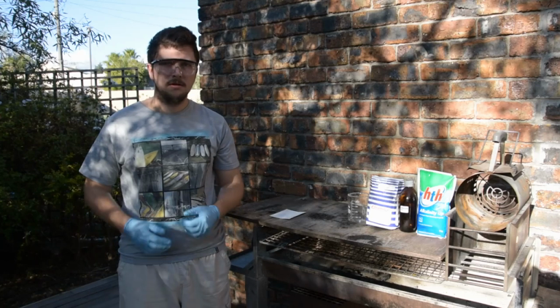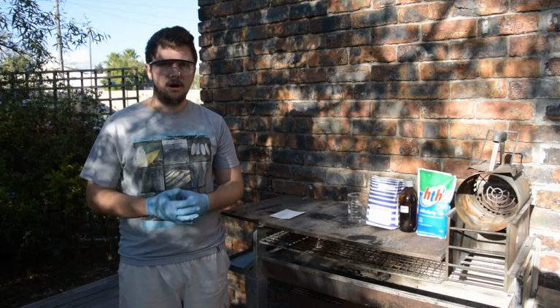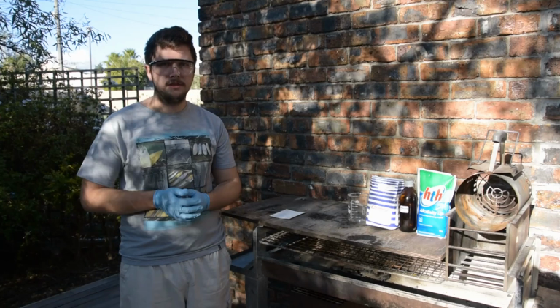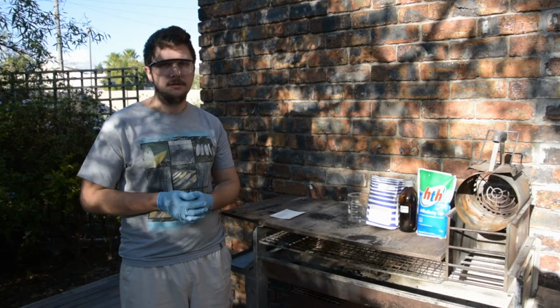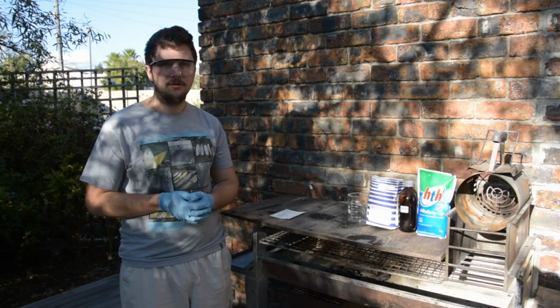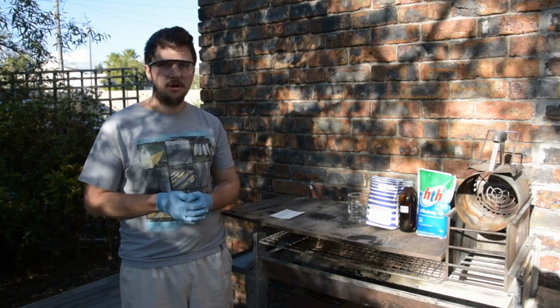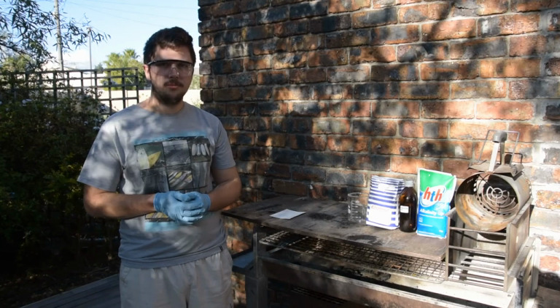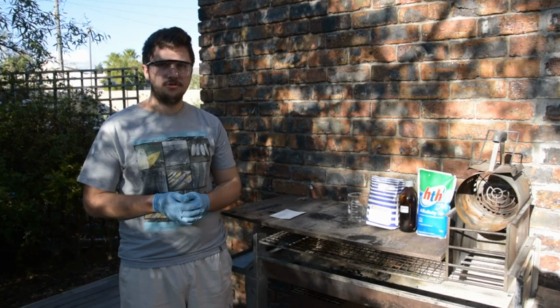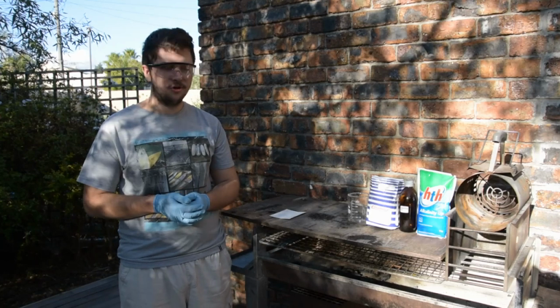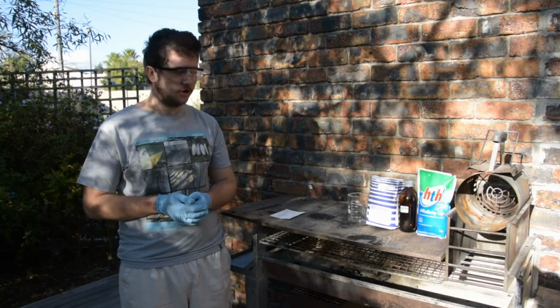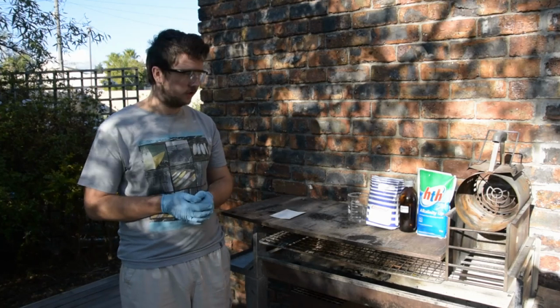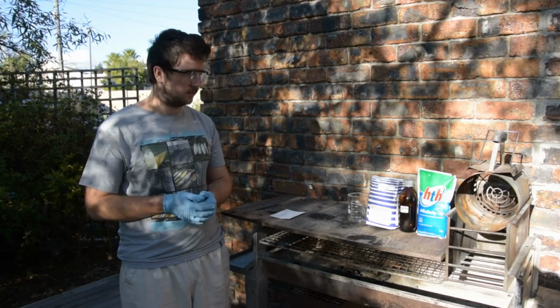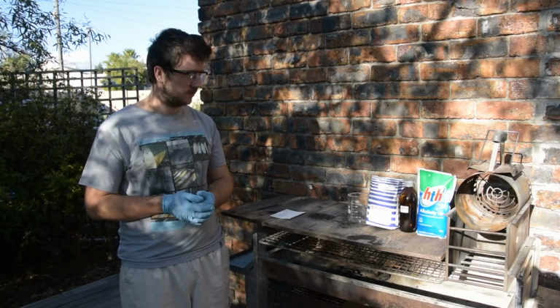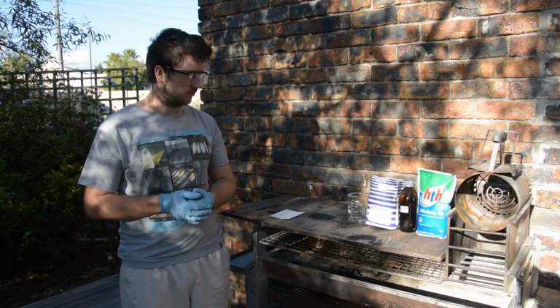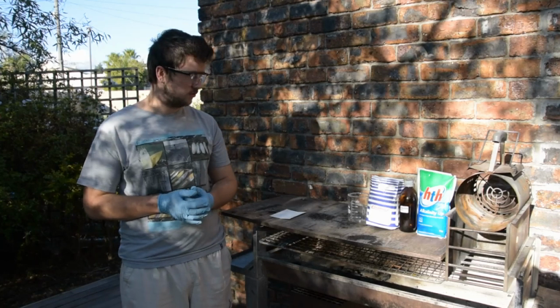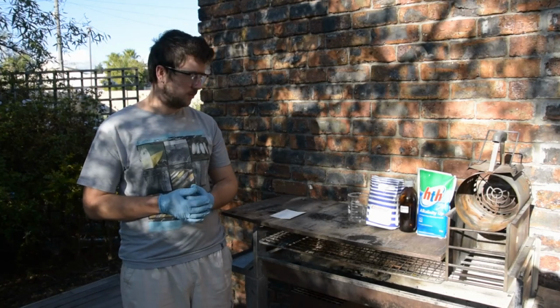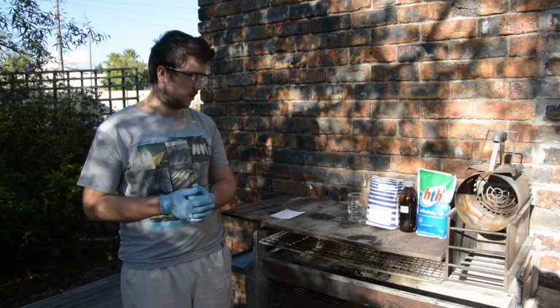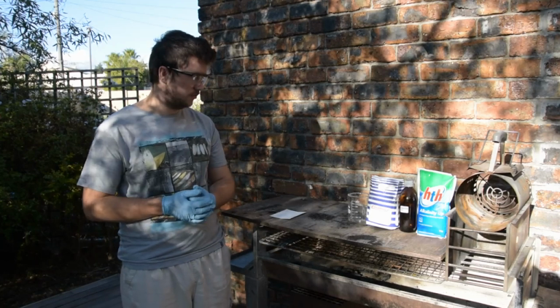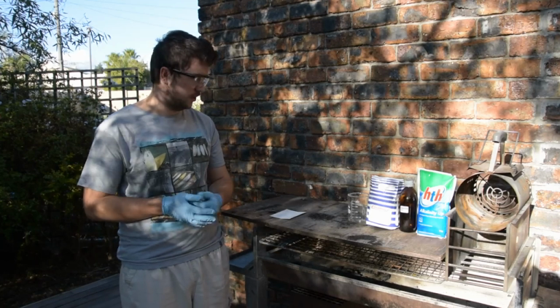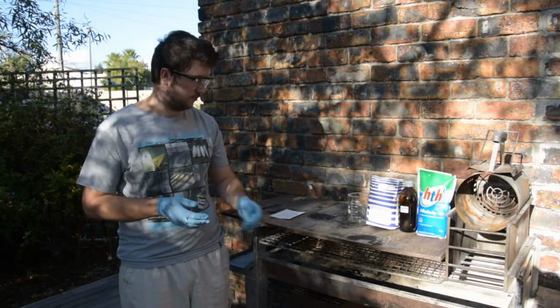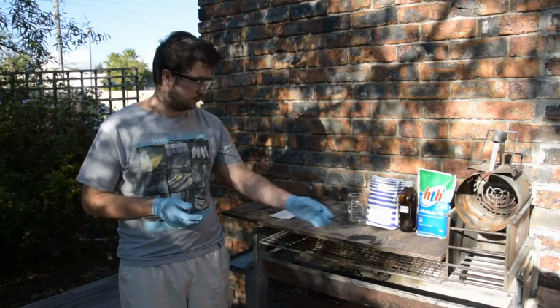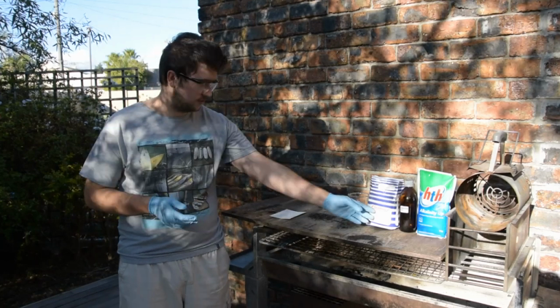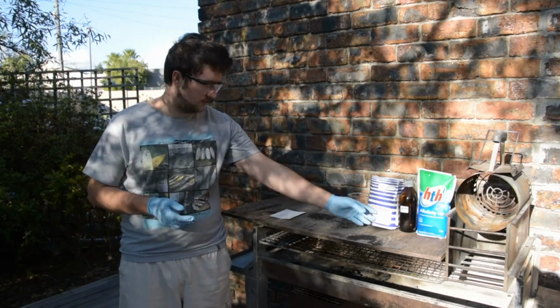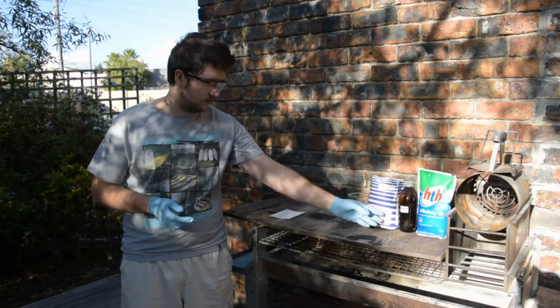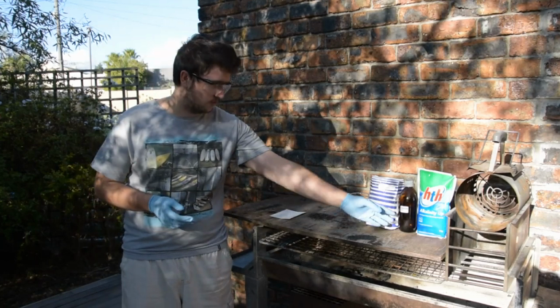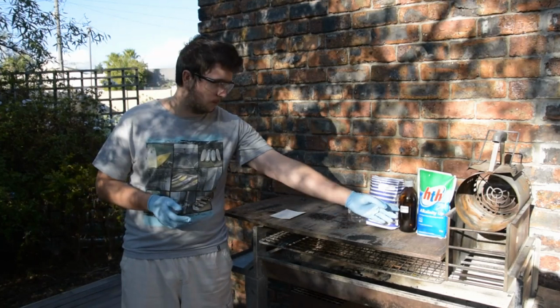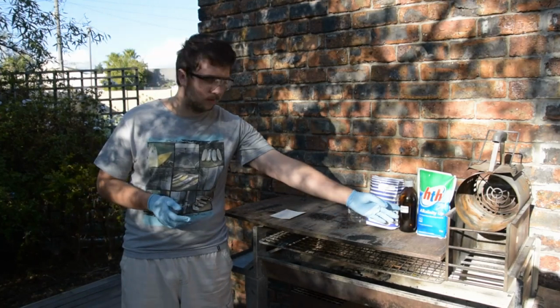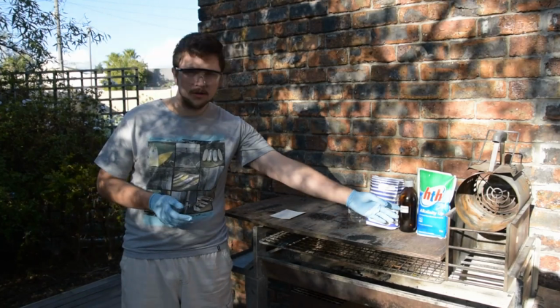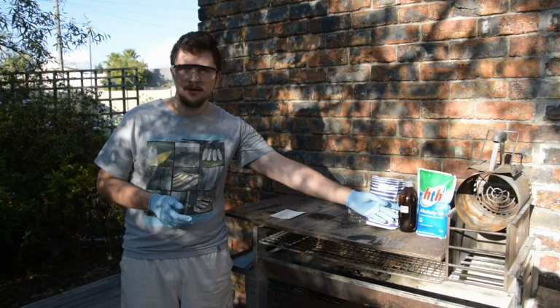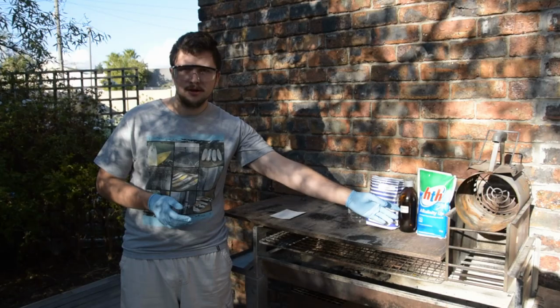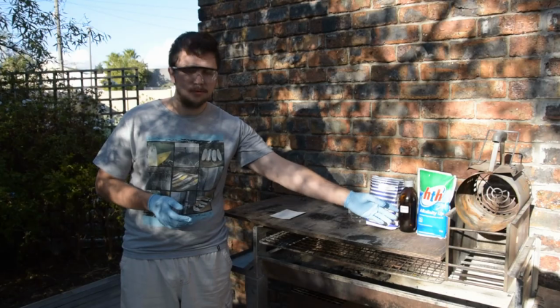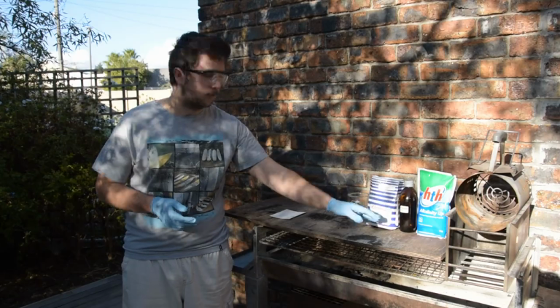Hi there. Today I'll be showing you how to make strontium nitrate from just two simple chemicals.